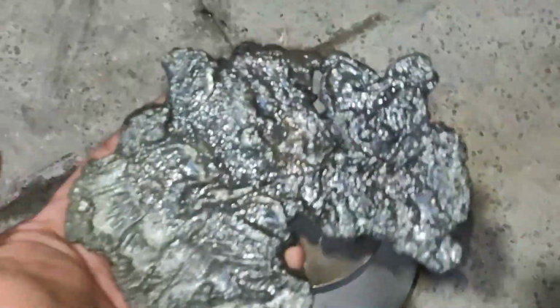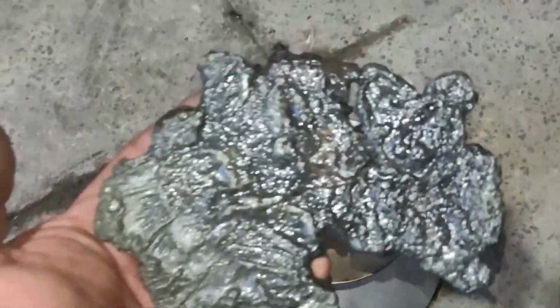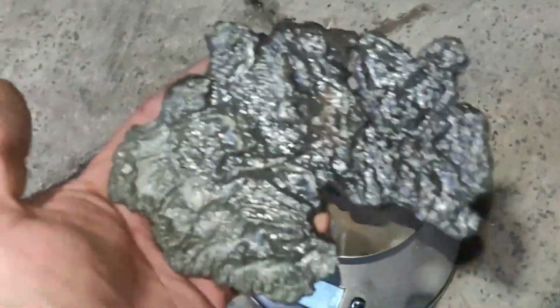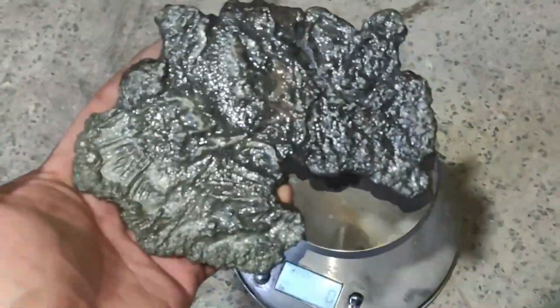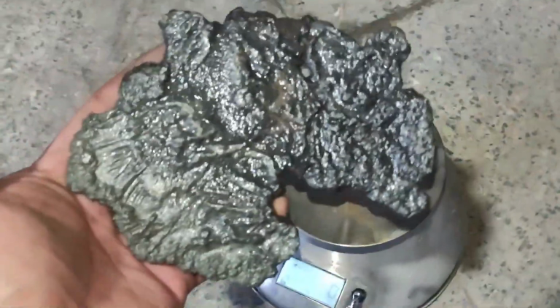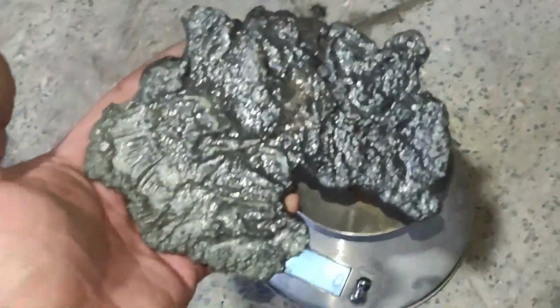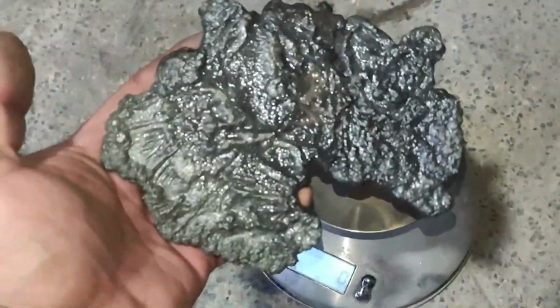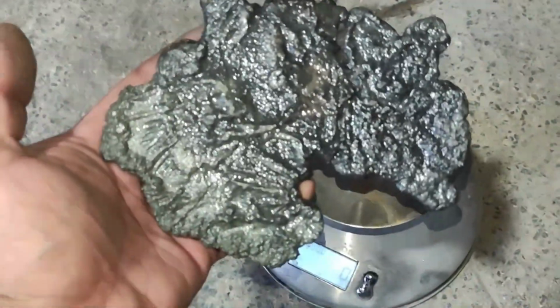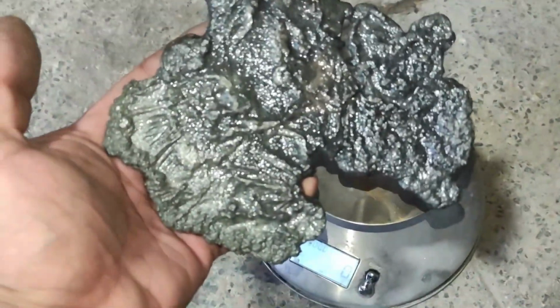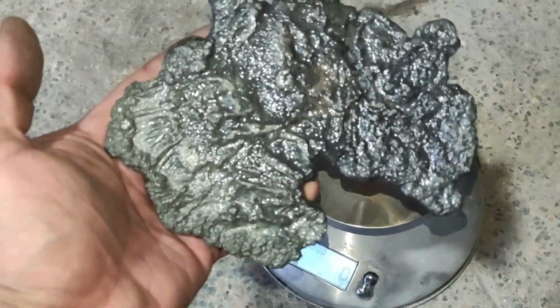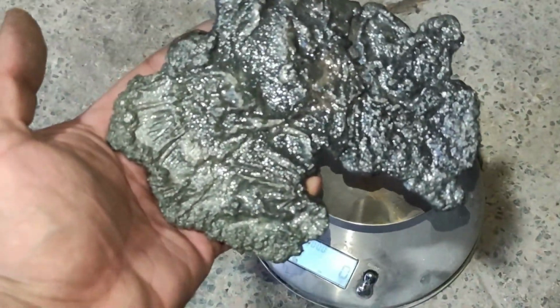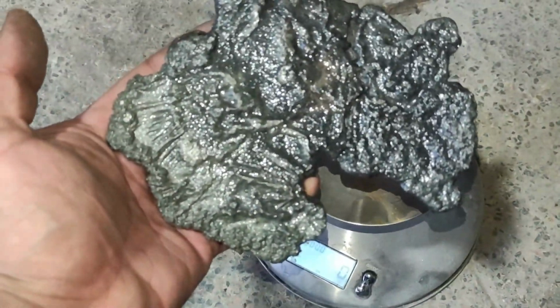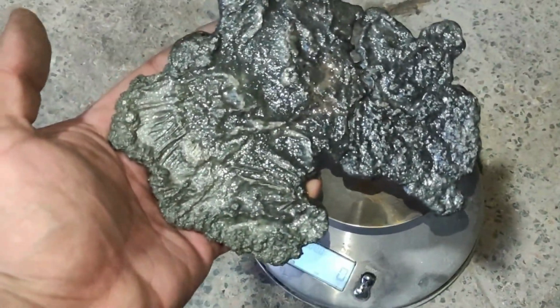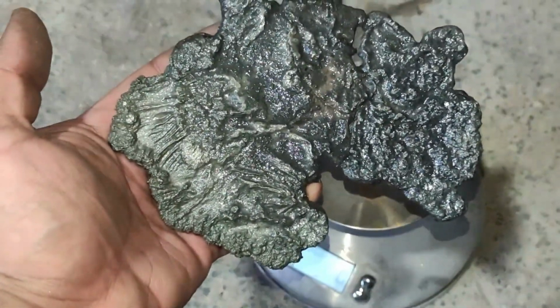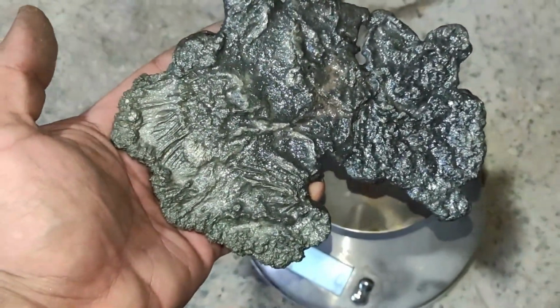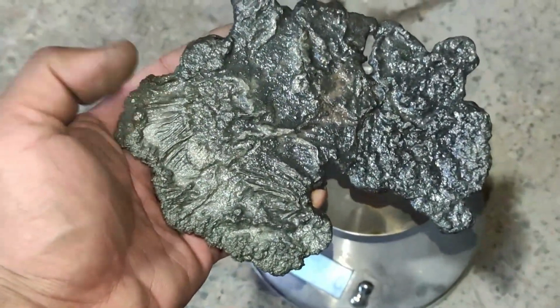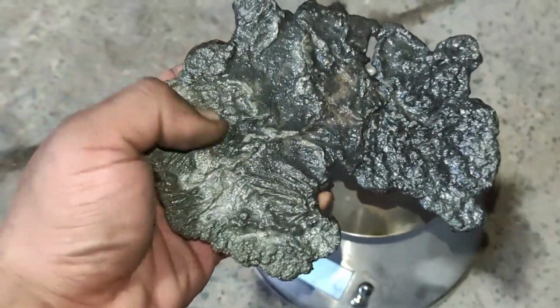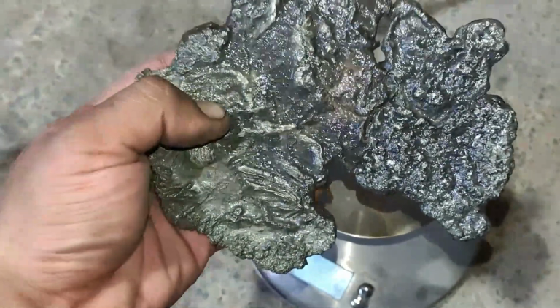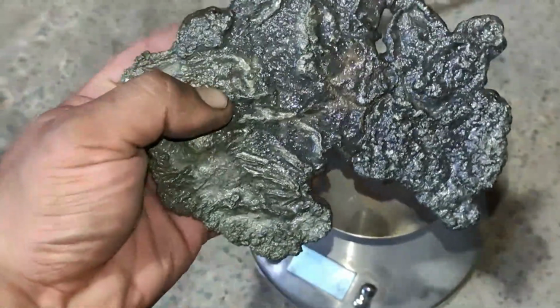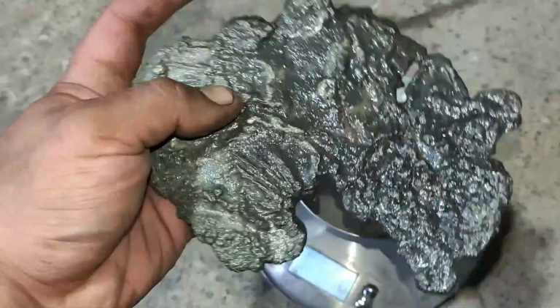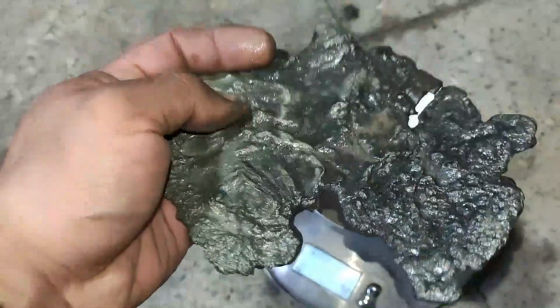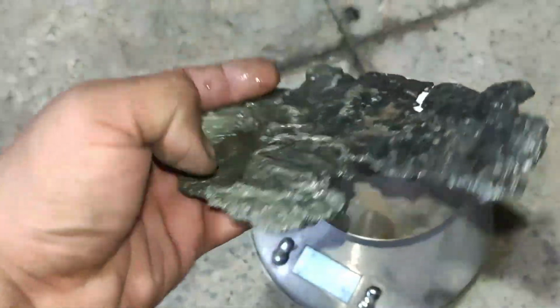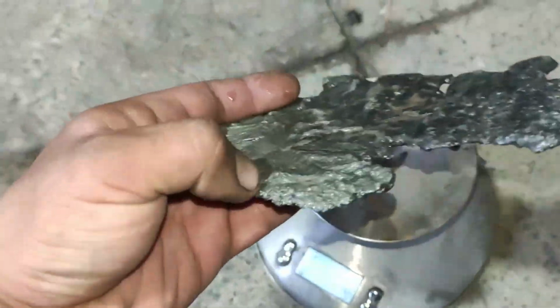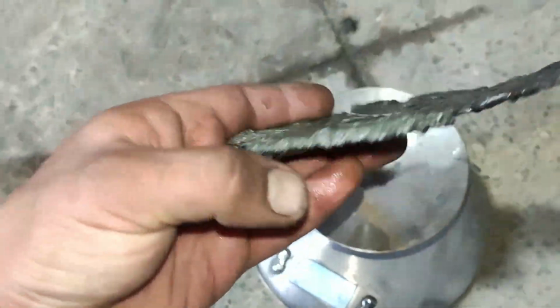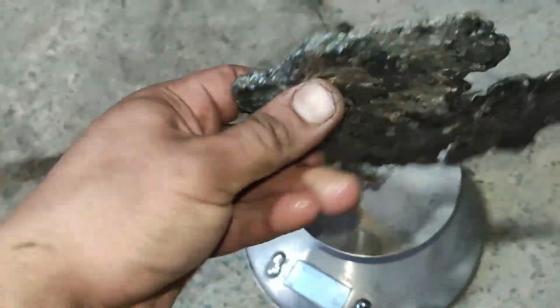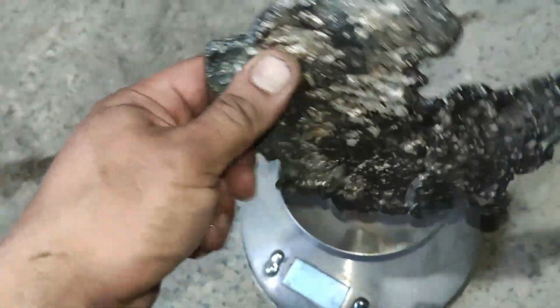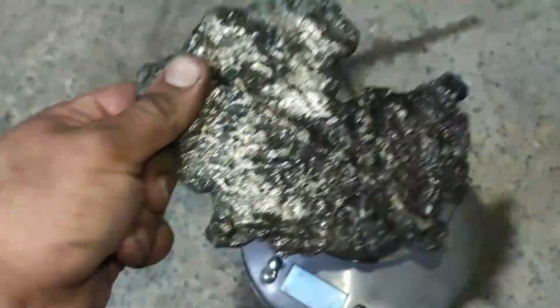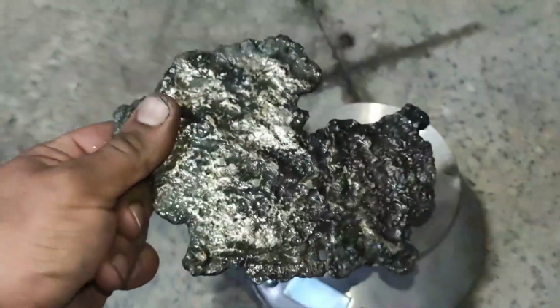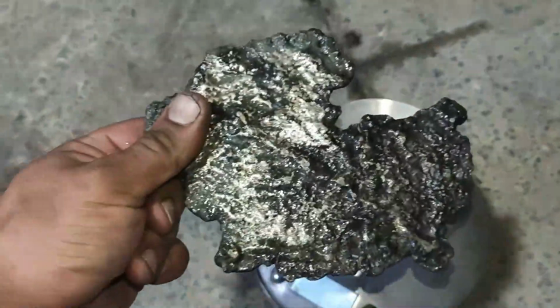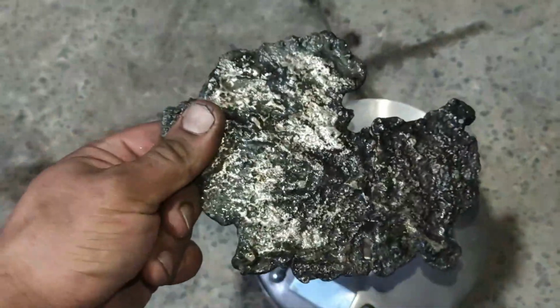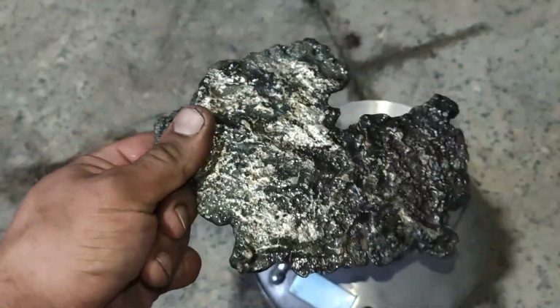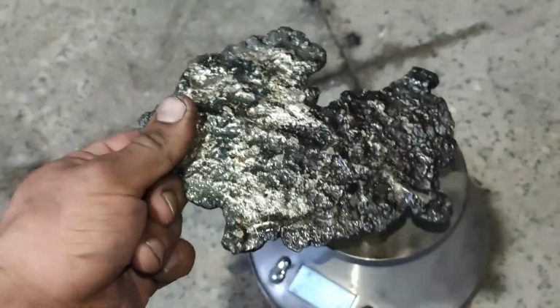Here's the yield — a precious metal alloy weighing 570 grams.